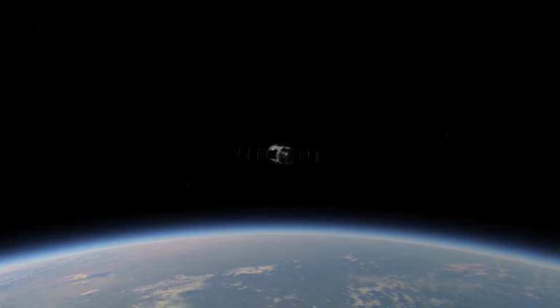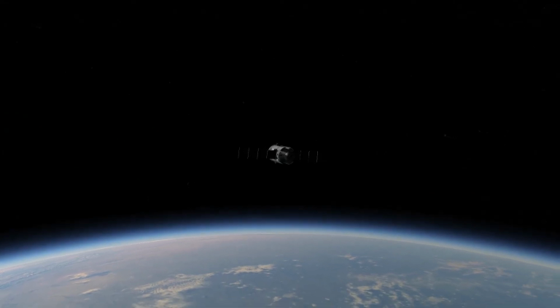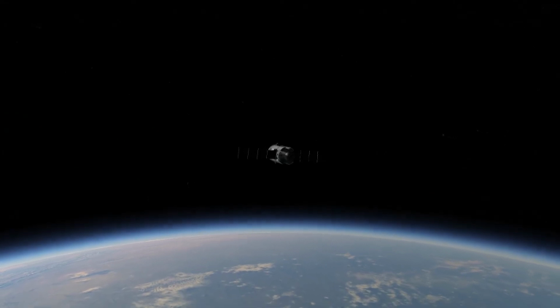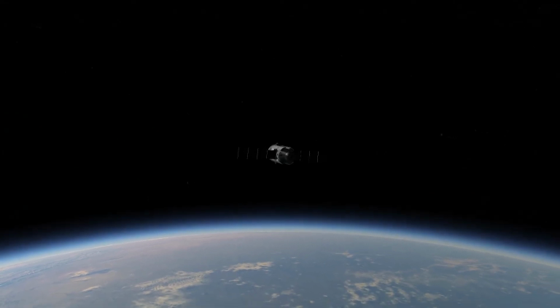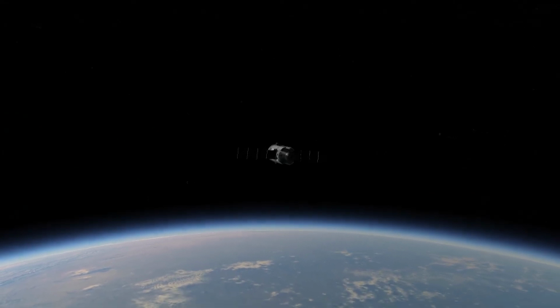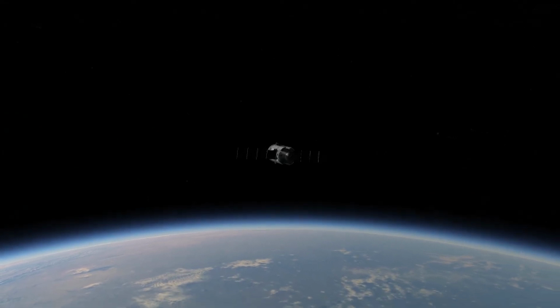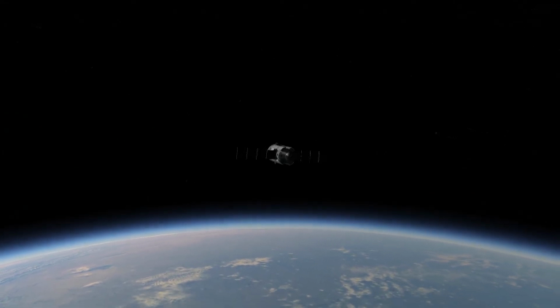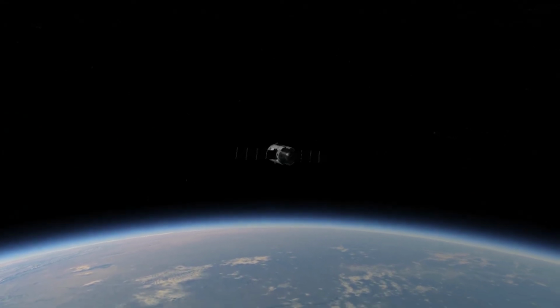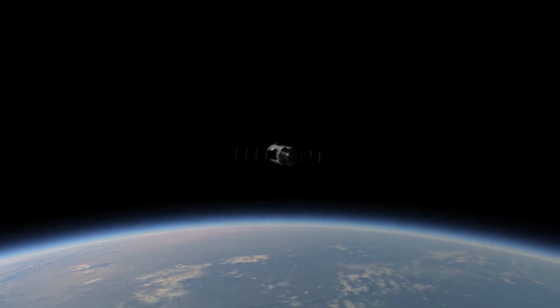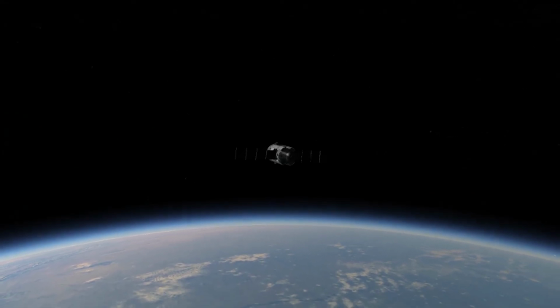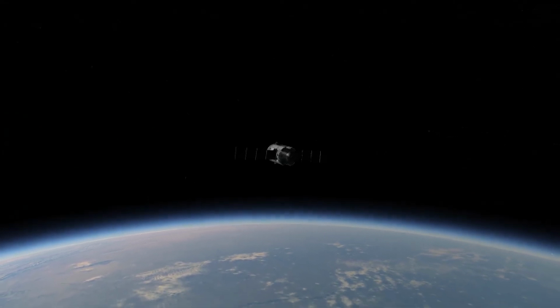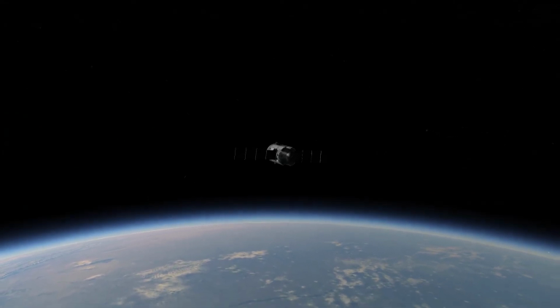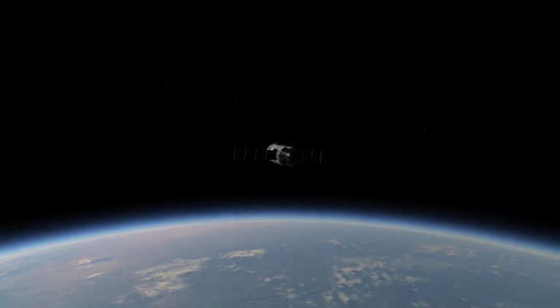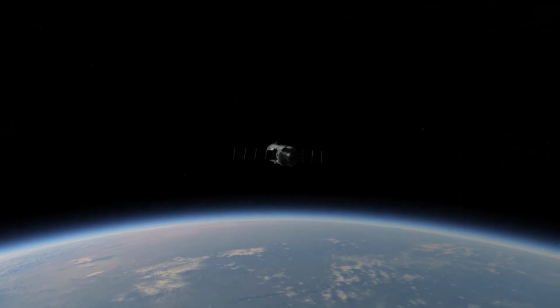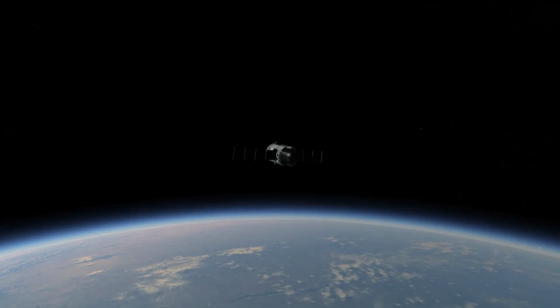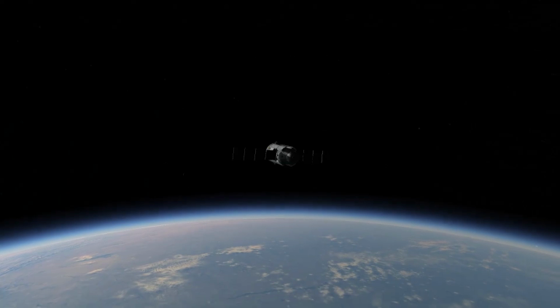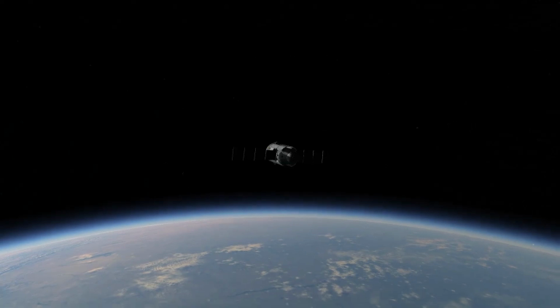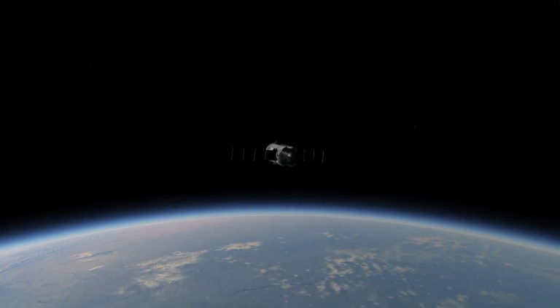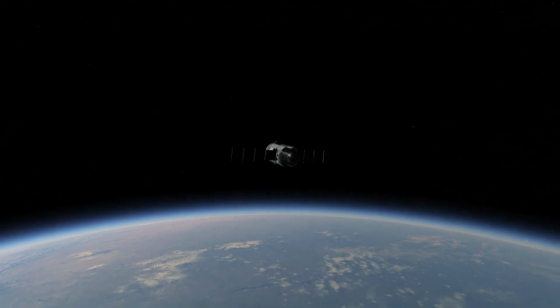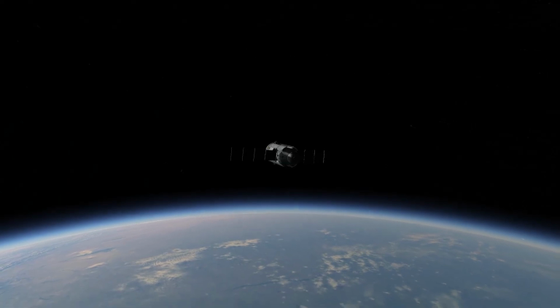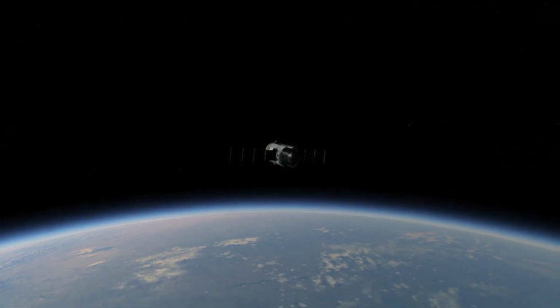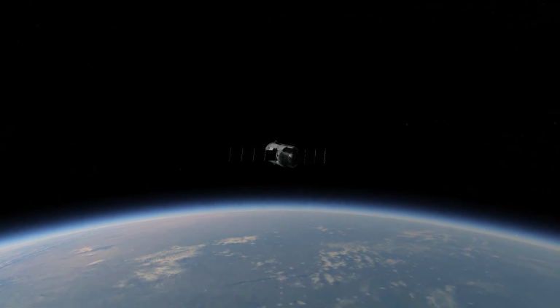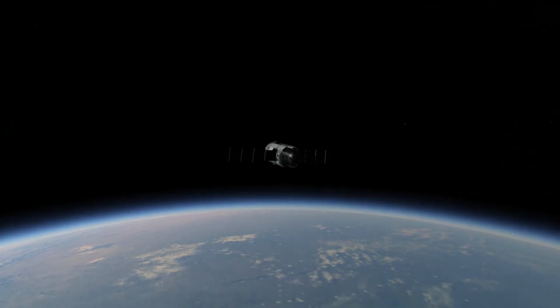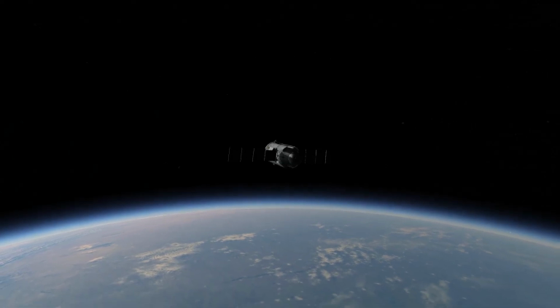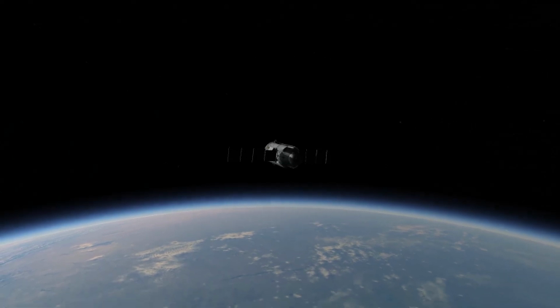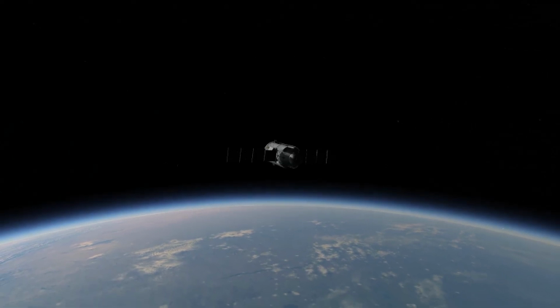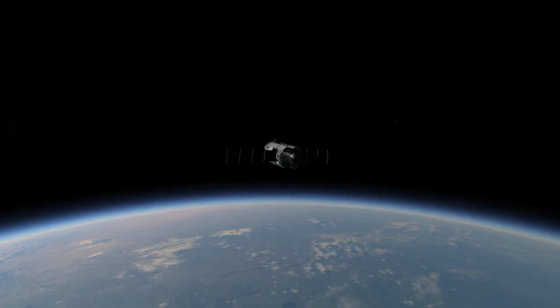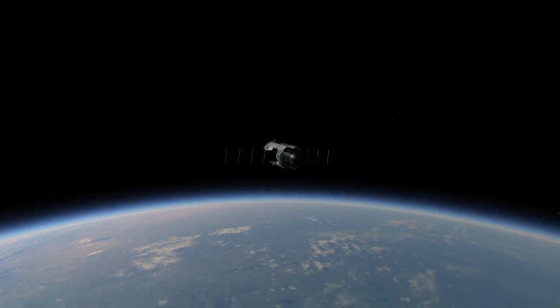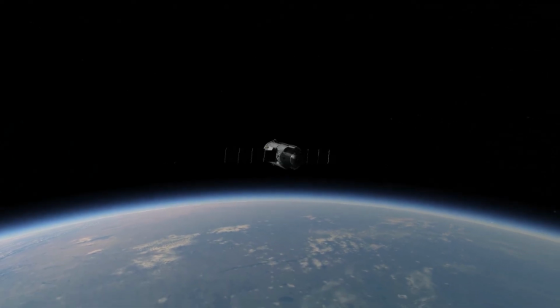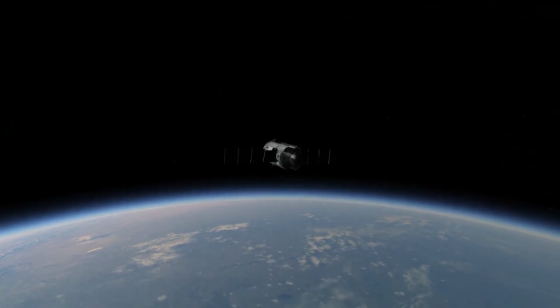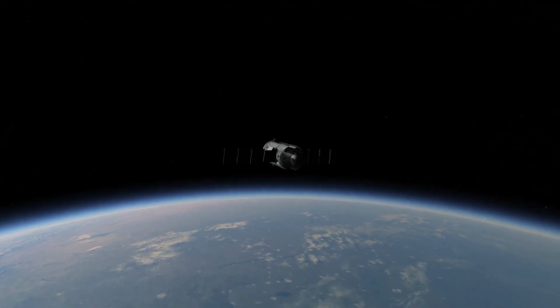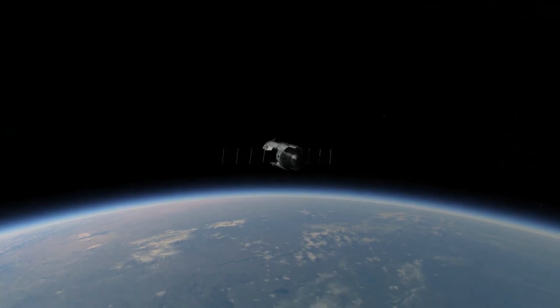In orbit alone for just two weeks, the next component would be the American Unity Module.